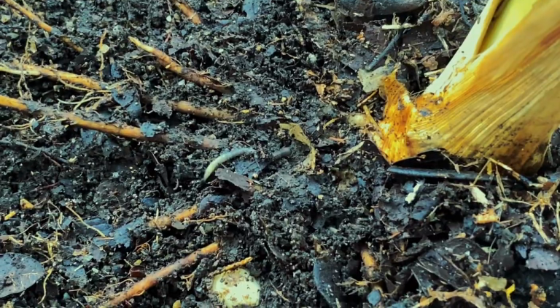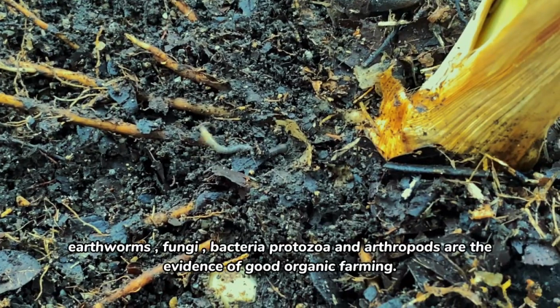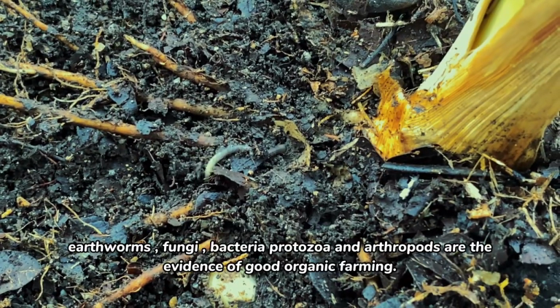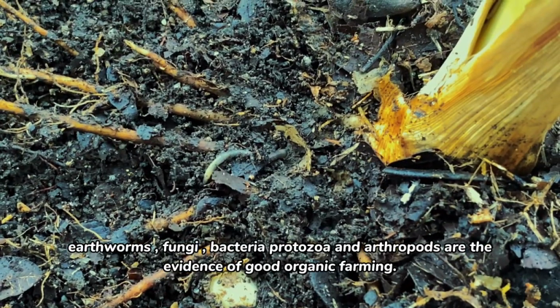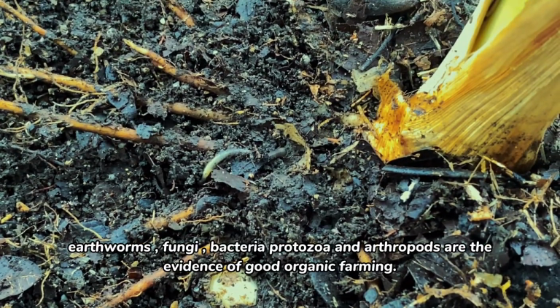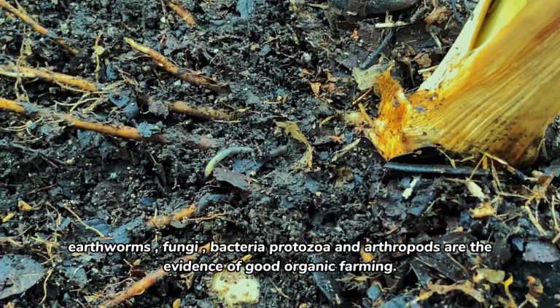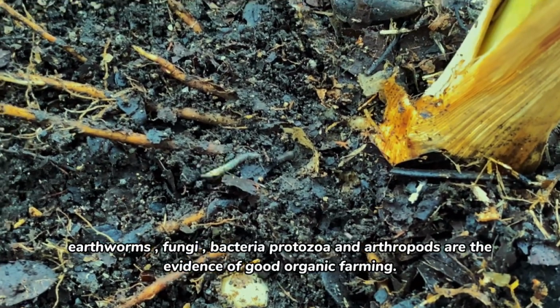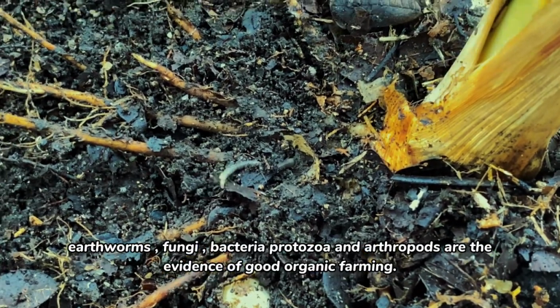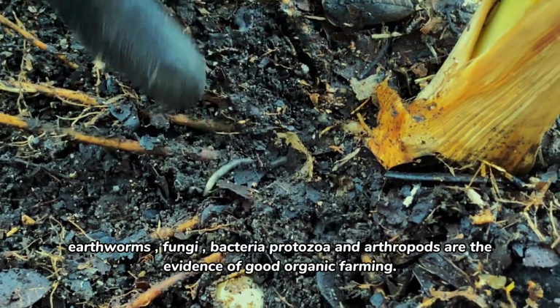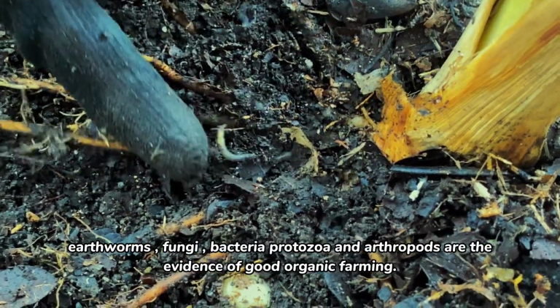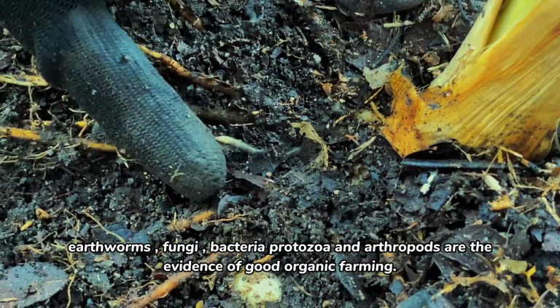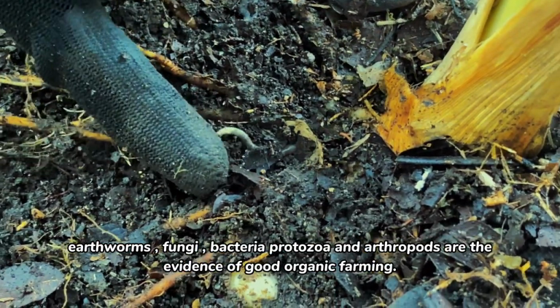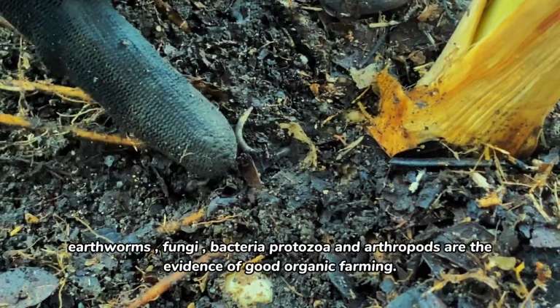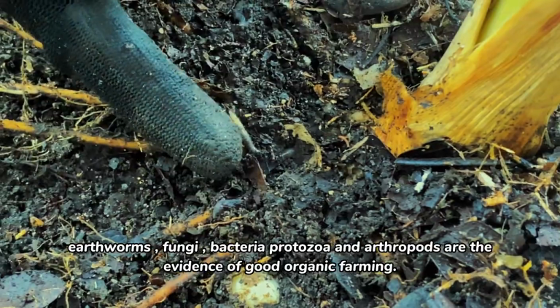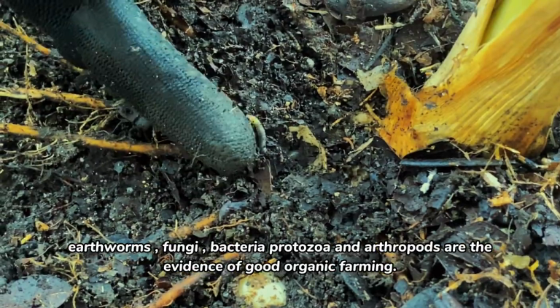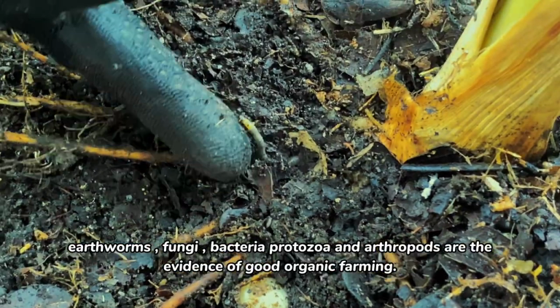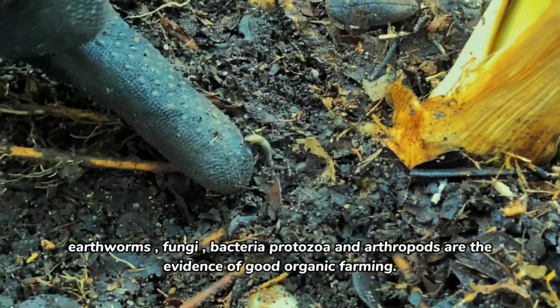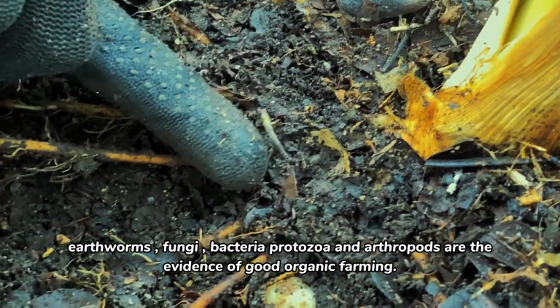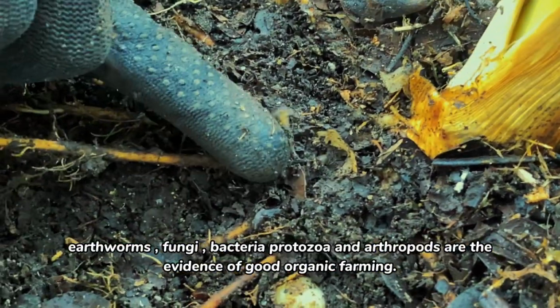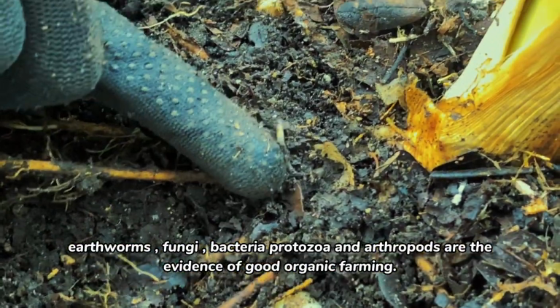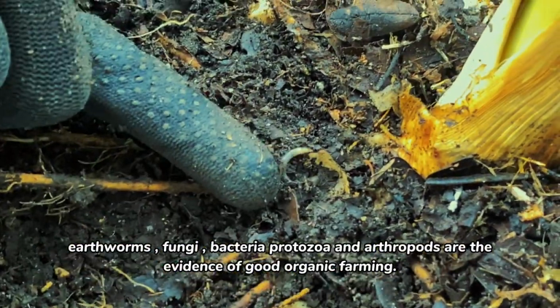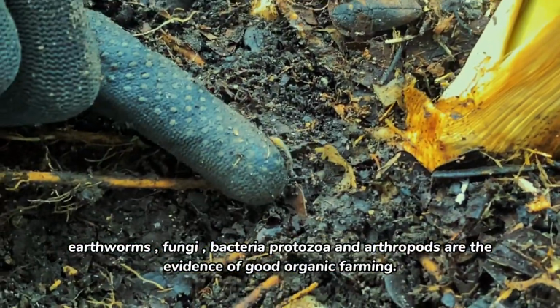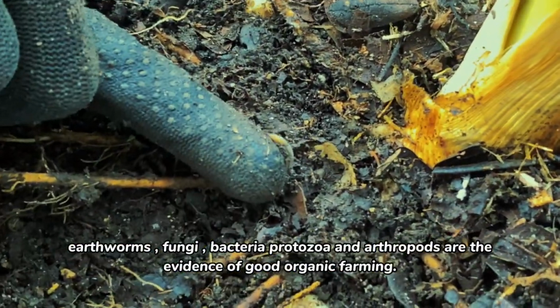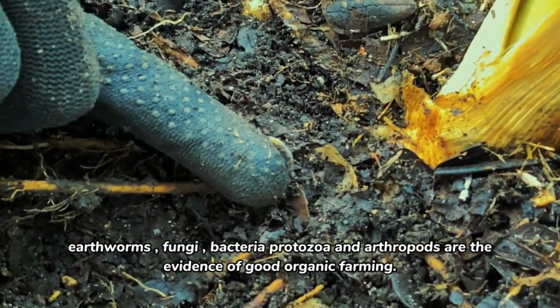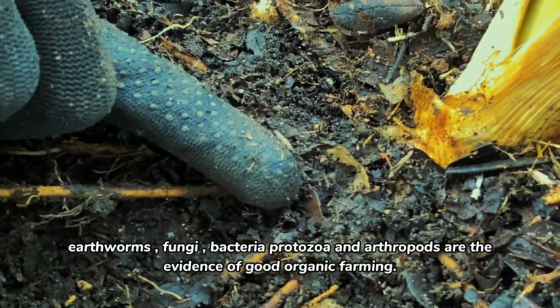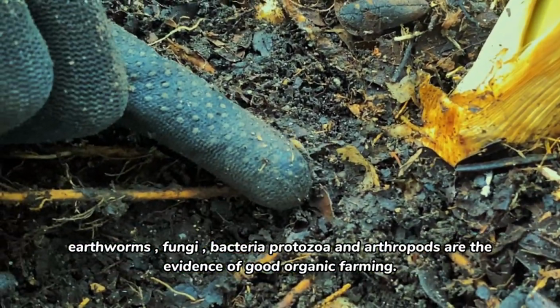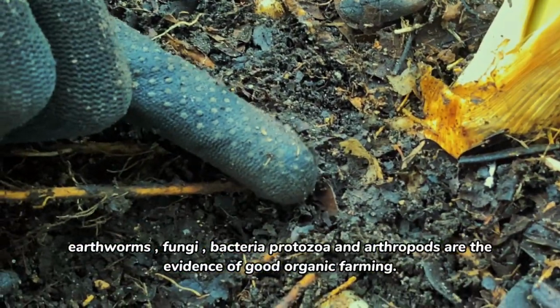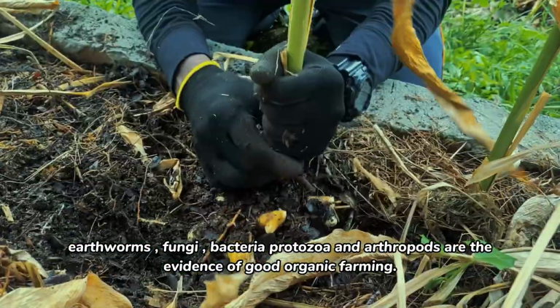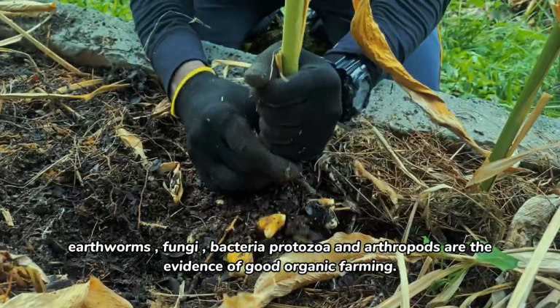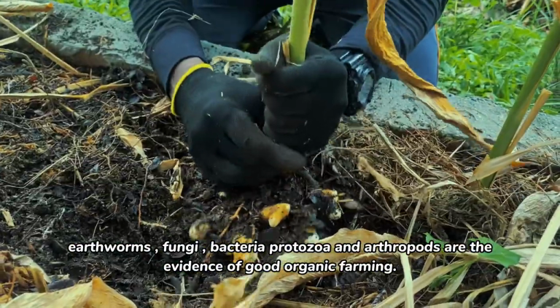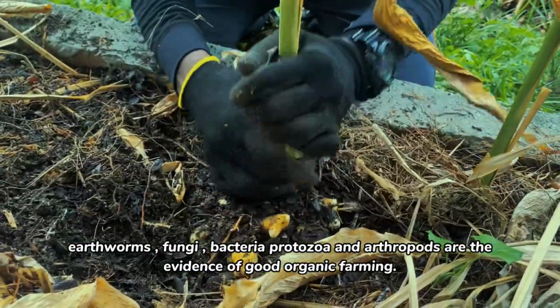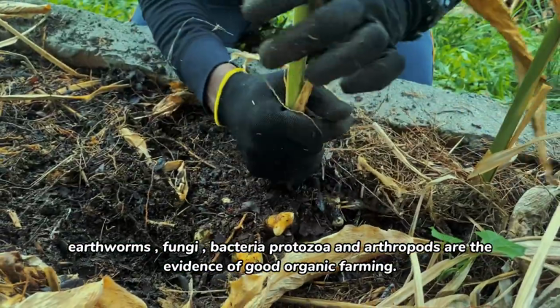Earthworms, fungi, bacteria, protozoa, and arthropods are the evidence of good organic farming.